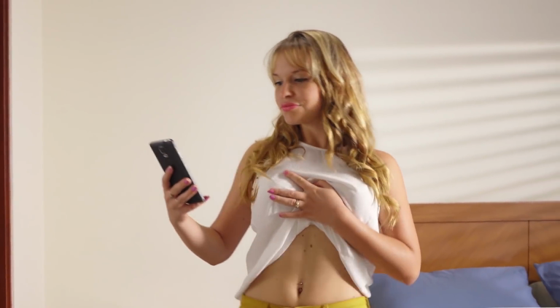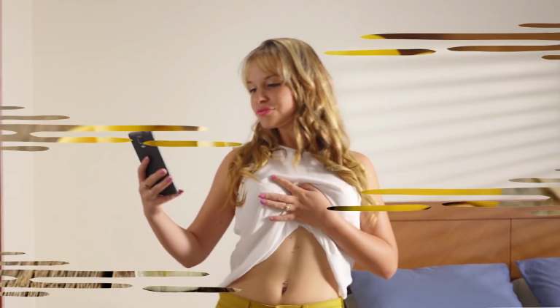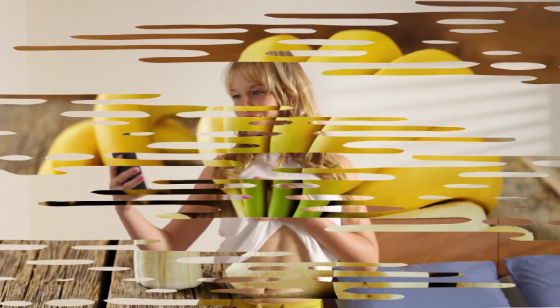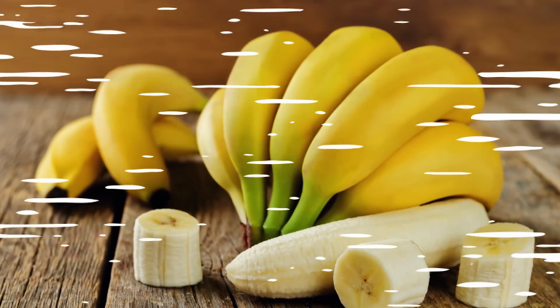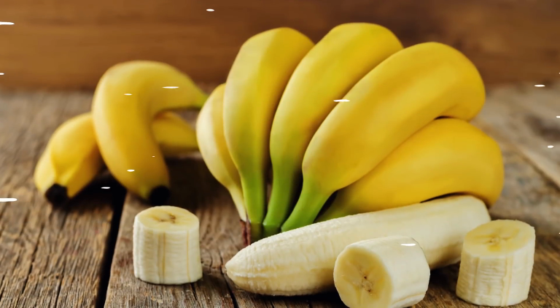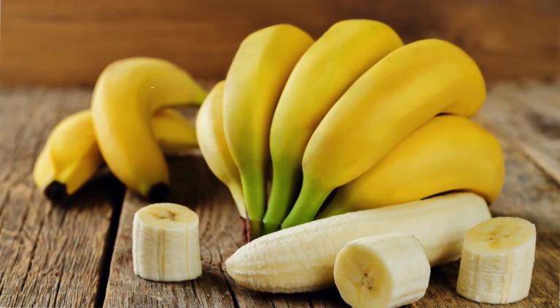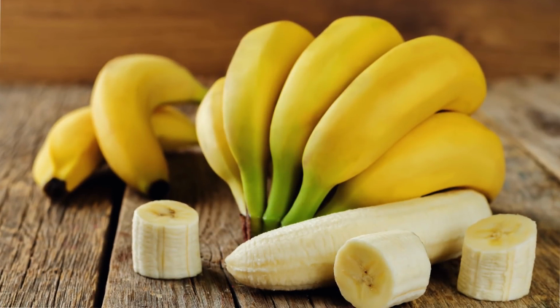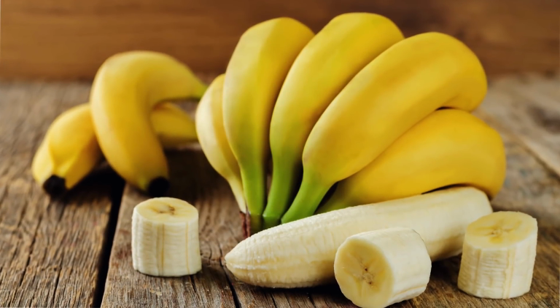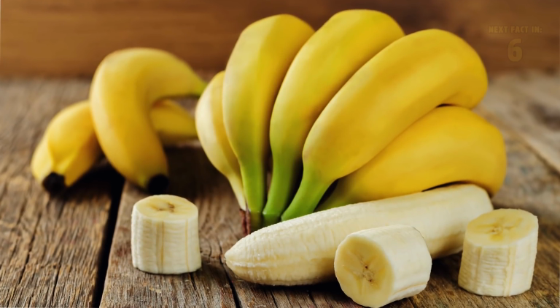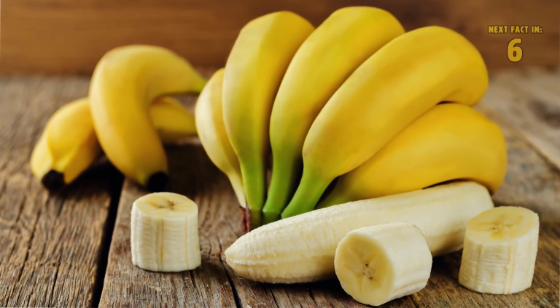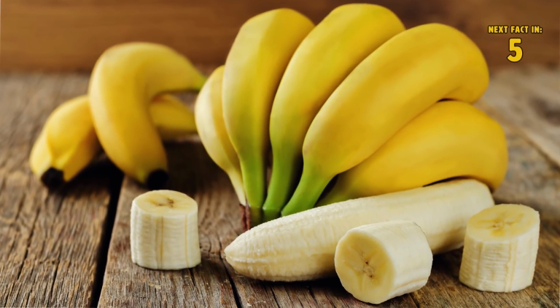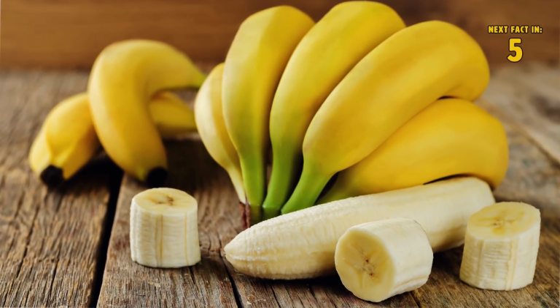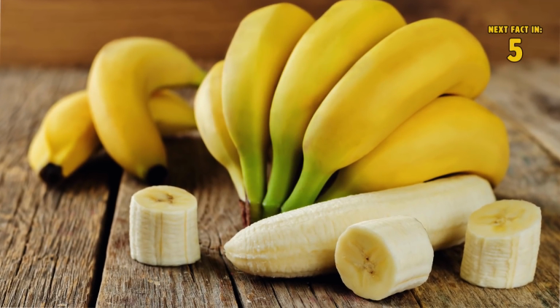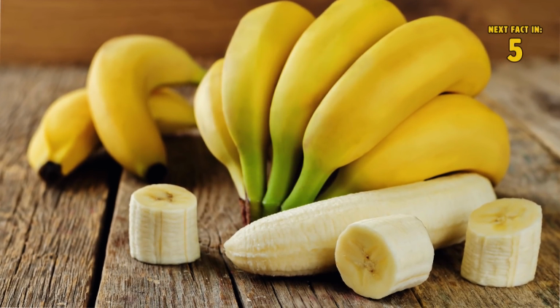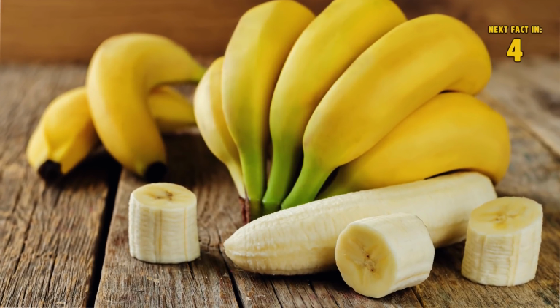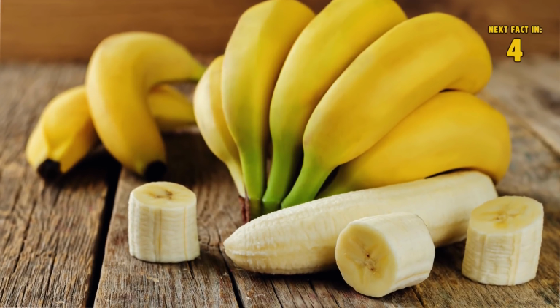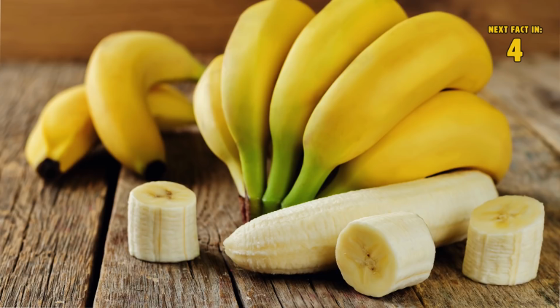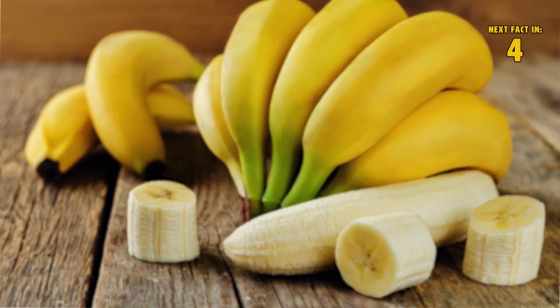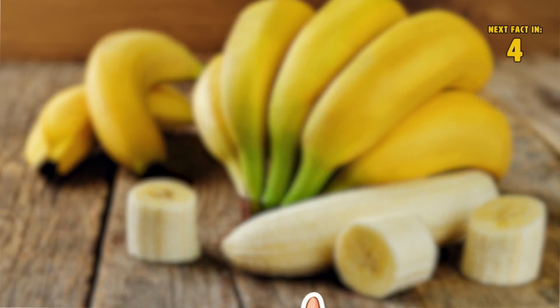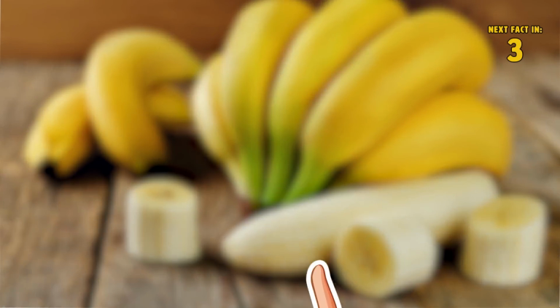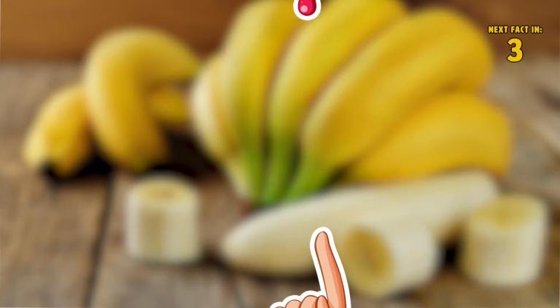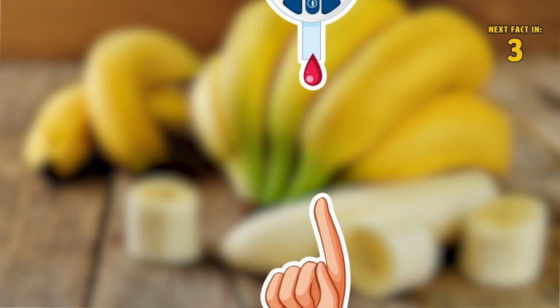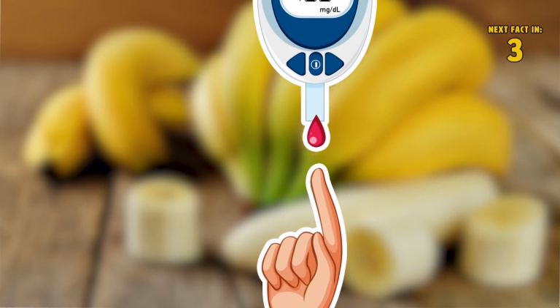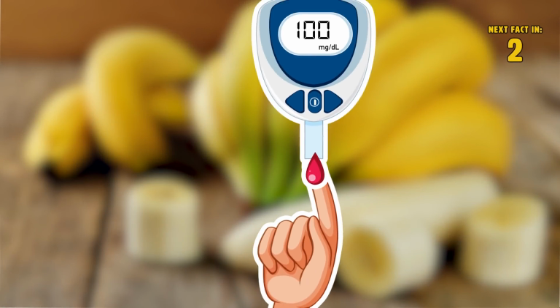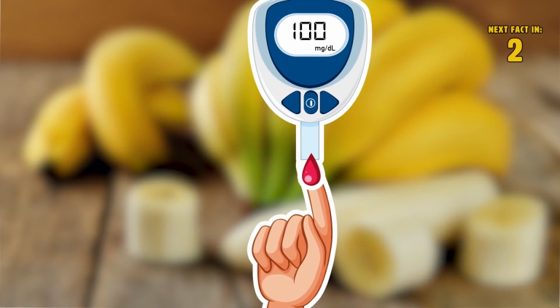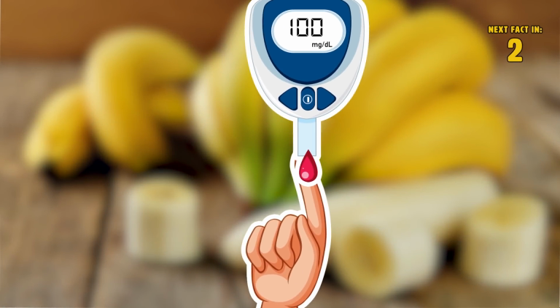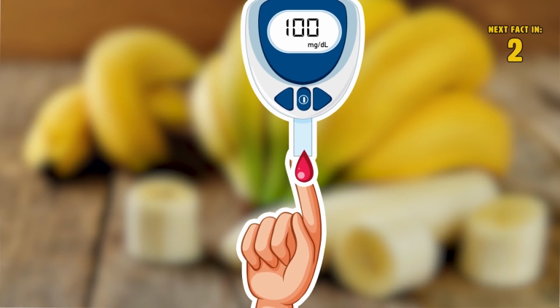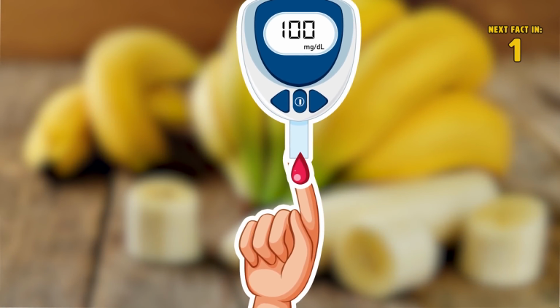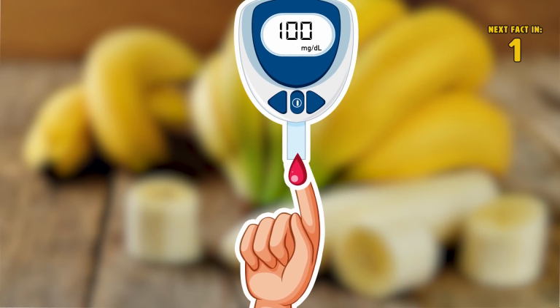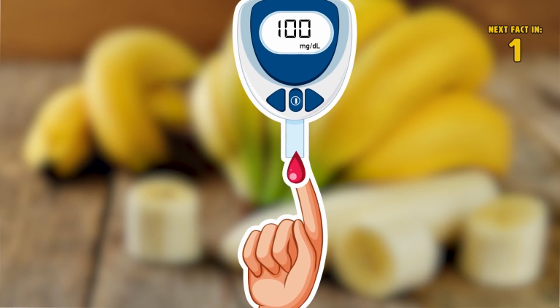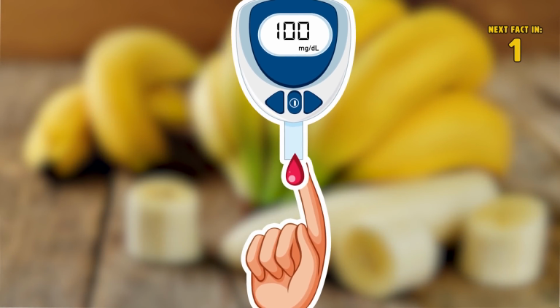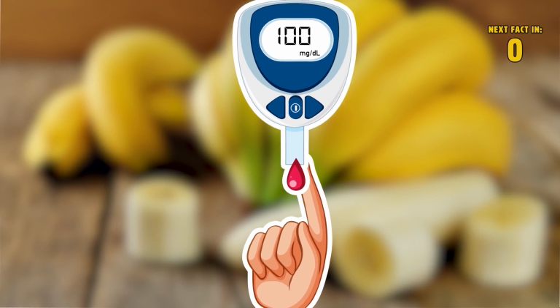Underripe bananas are also very low on the glycemic index, making them an ideal snack for those who need to control their blood sugar levels.